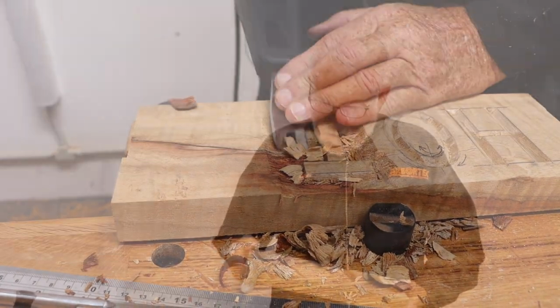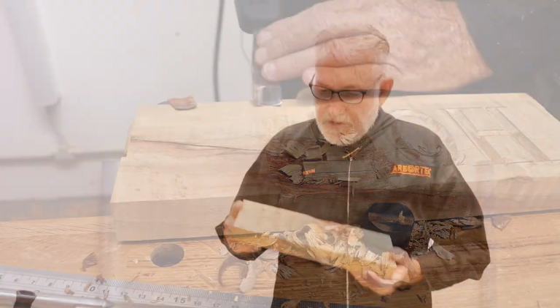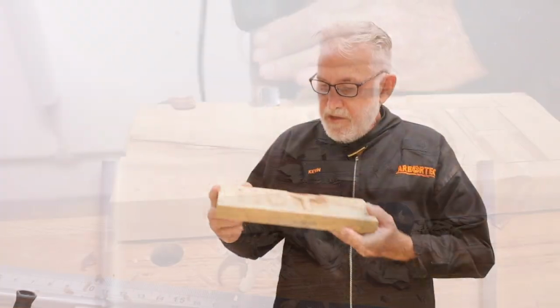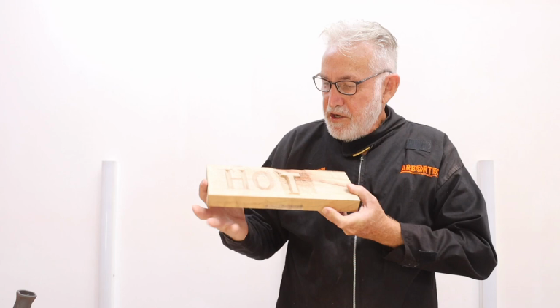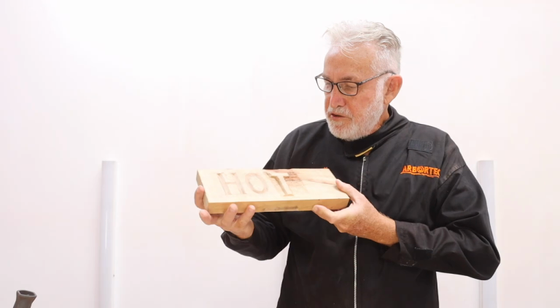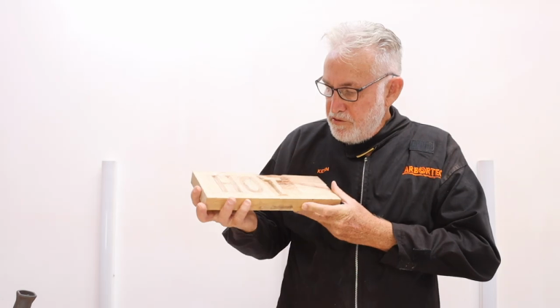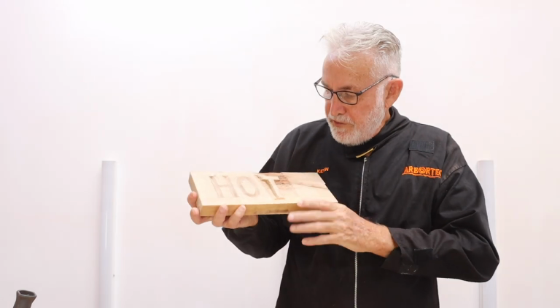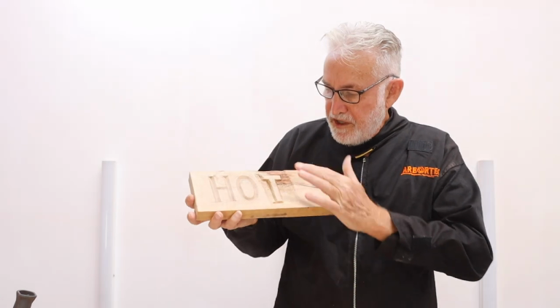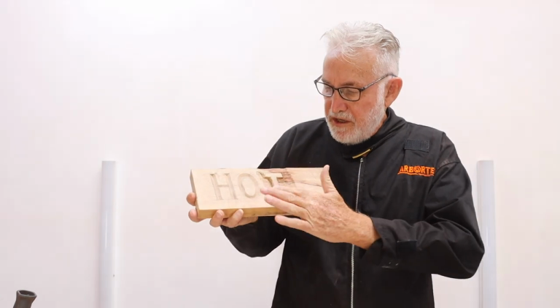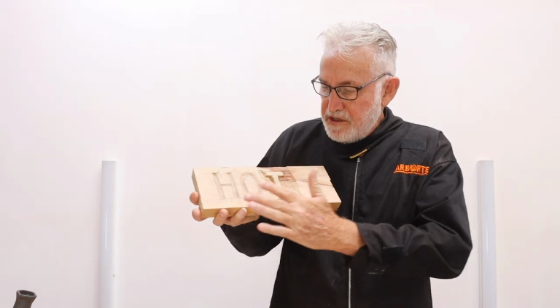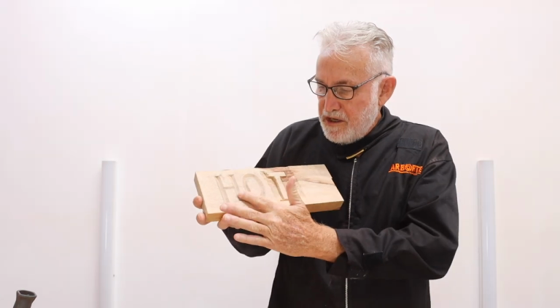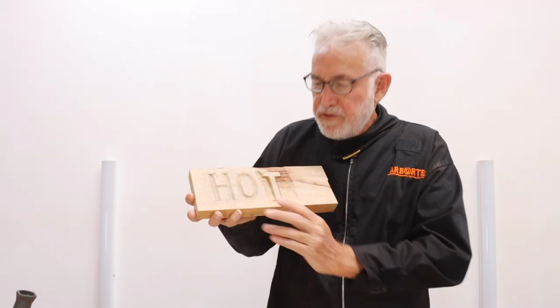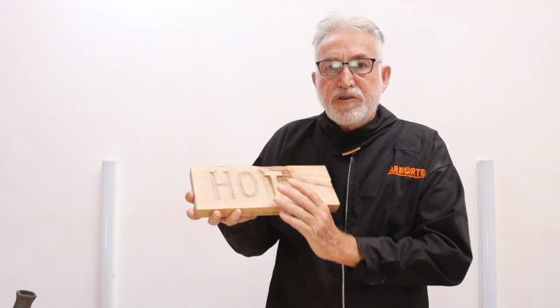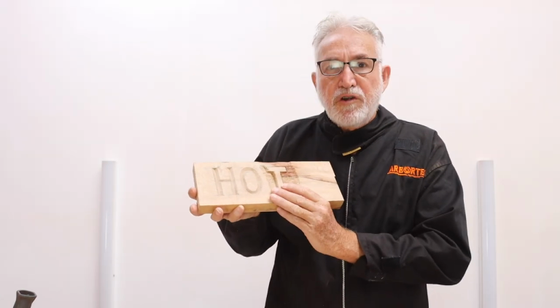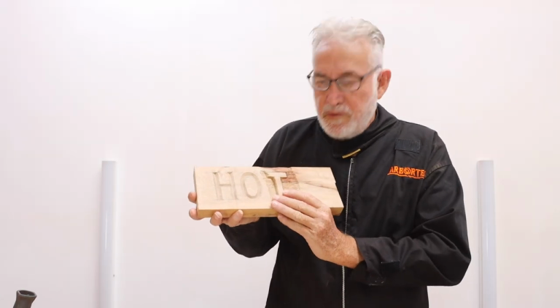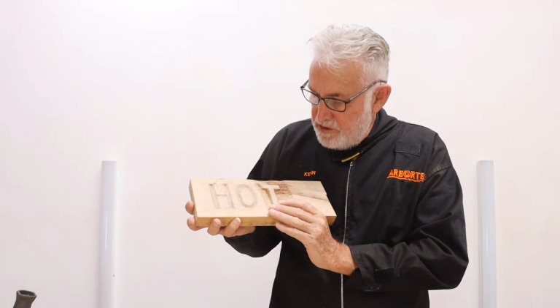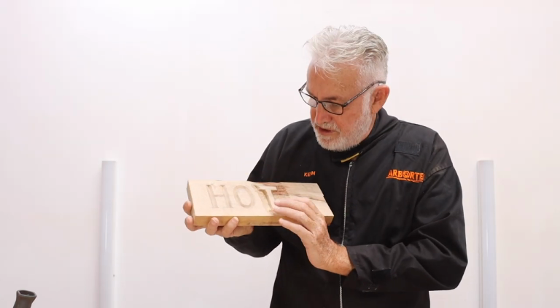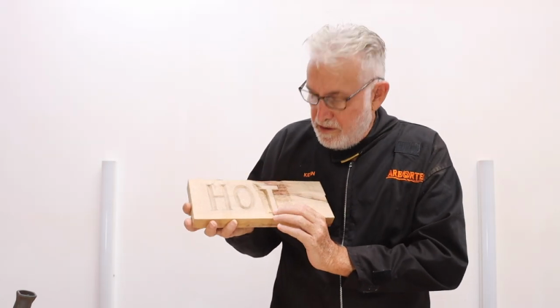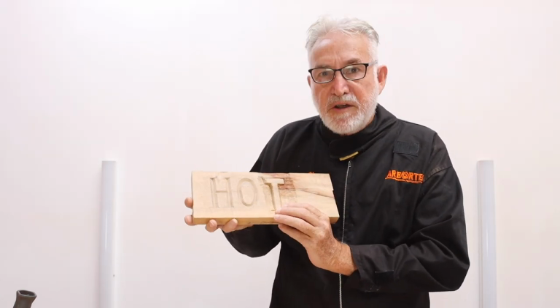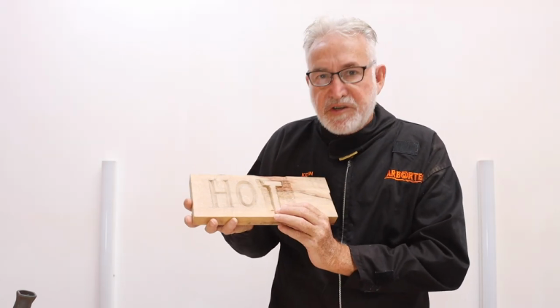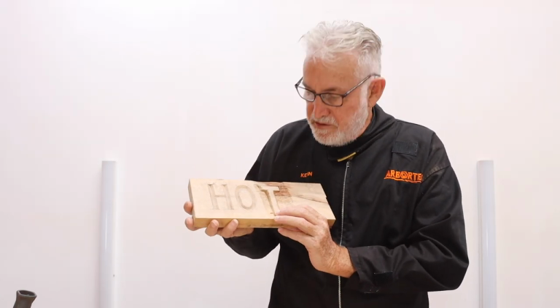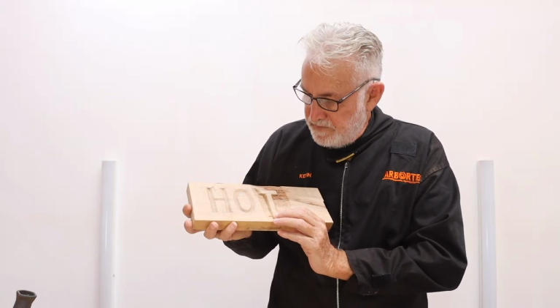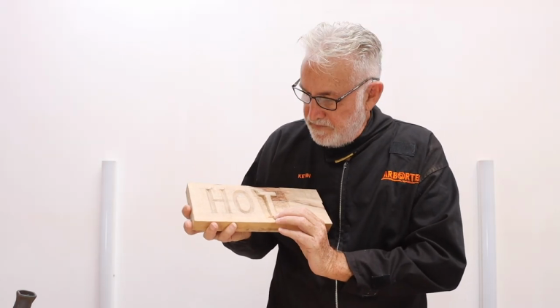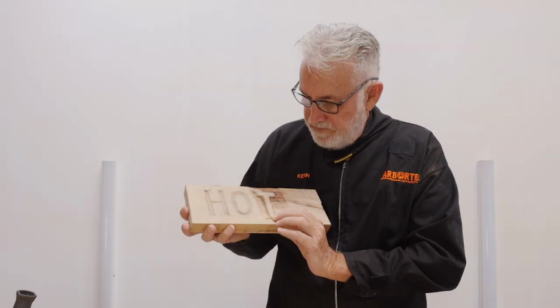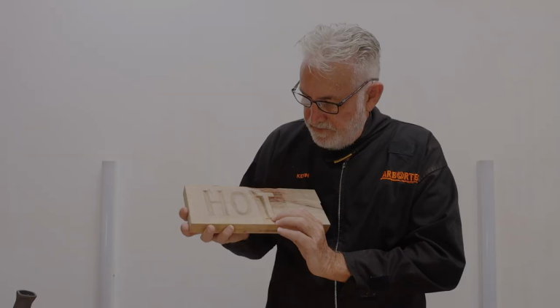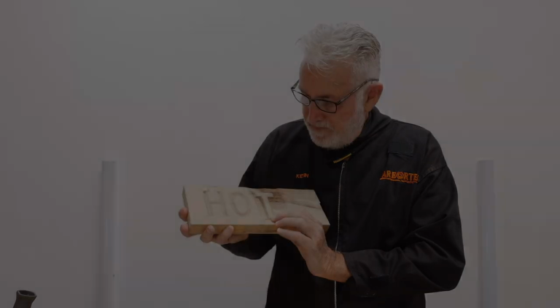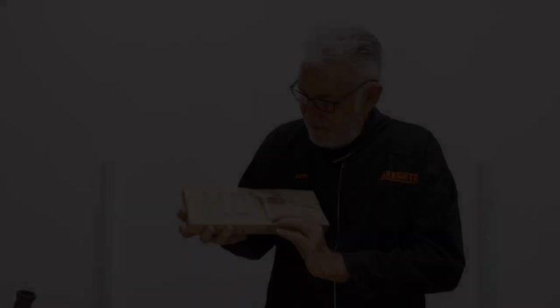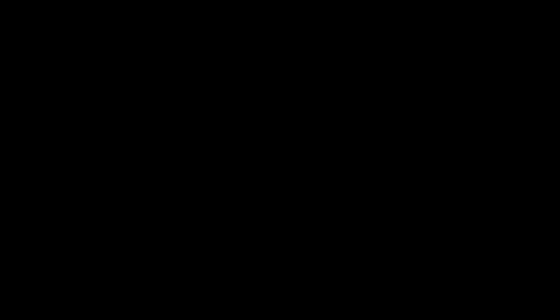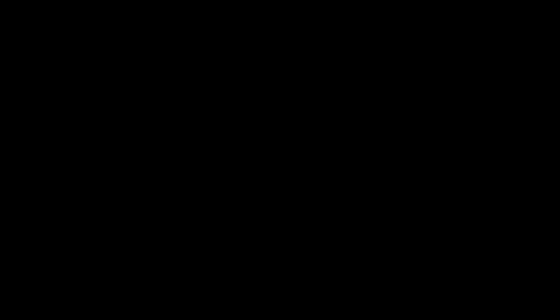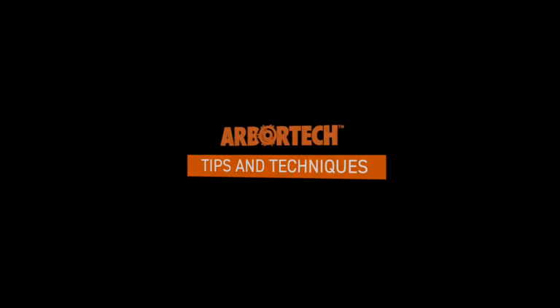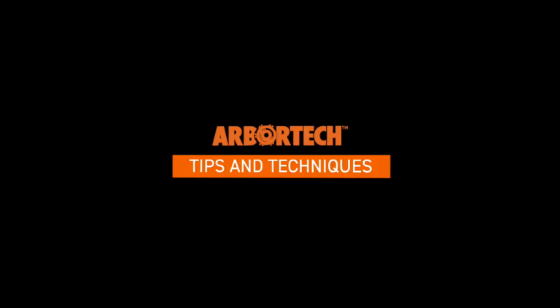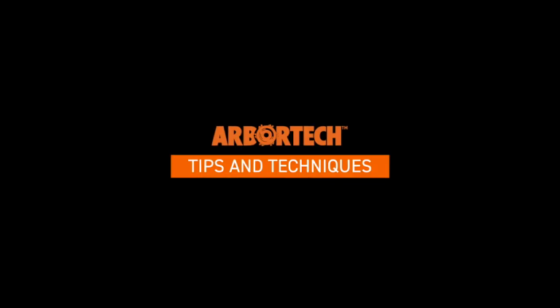So there you go - two different techniques for you to try when using the power chisel. Thank you.